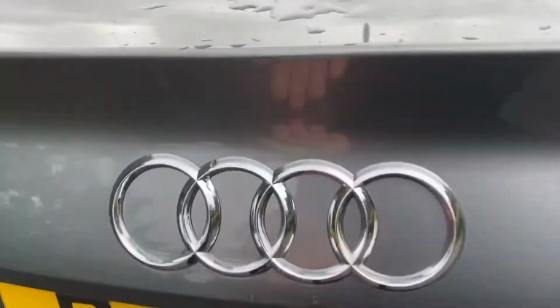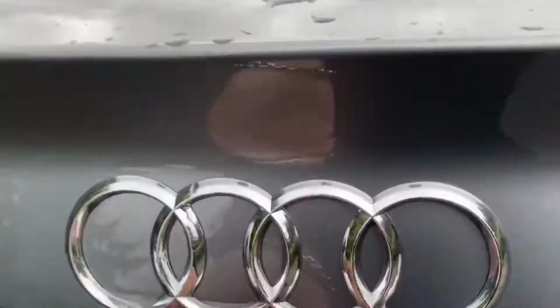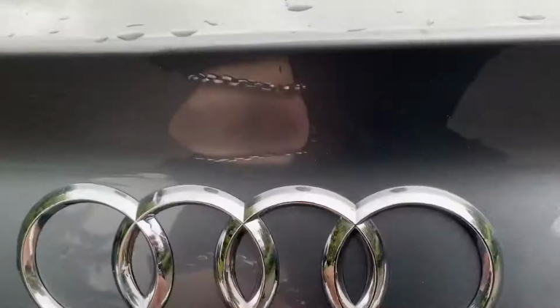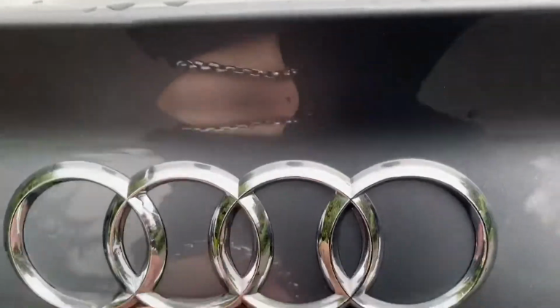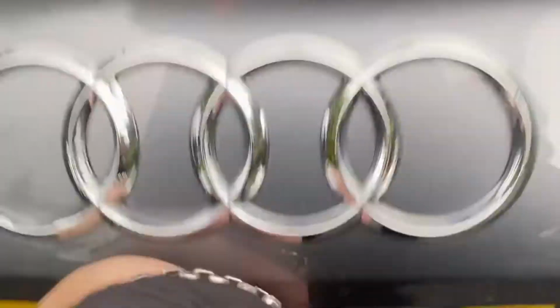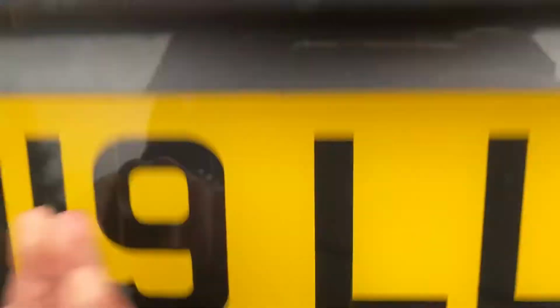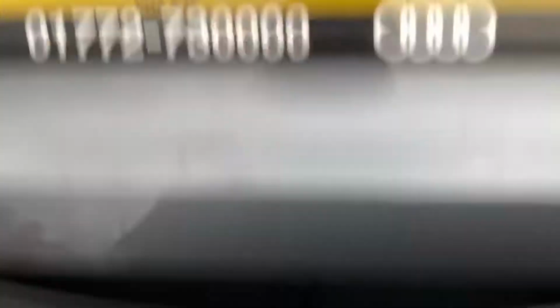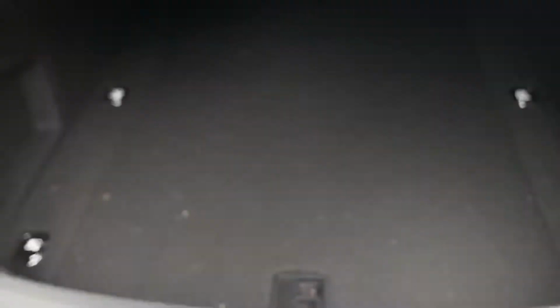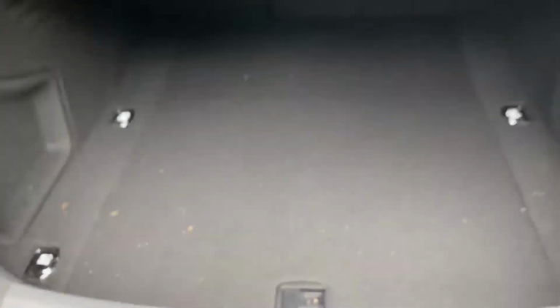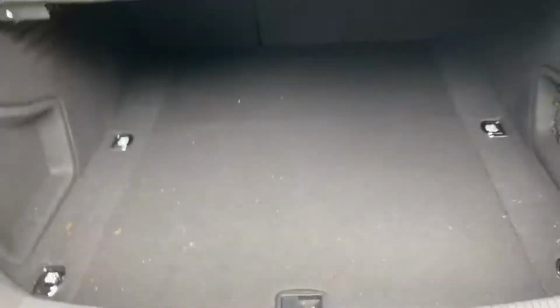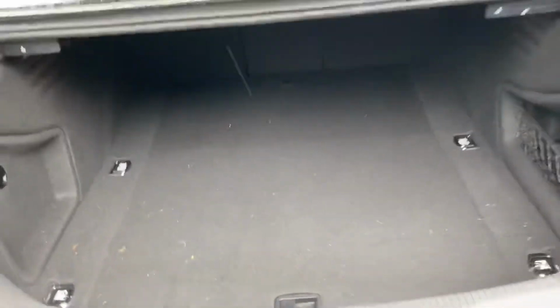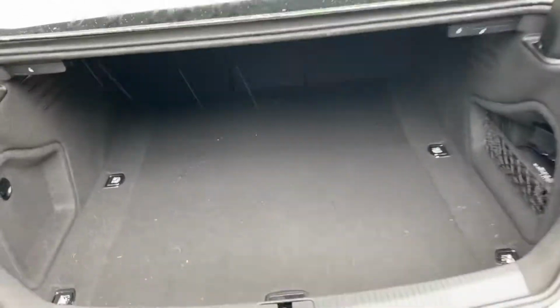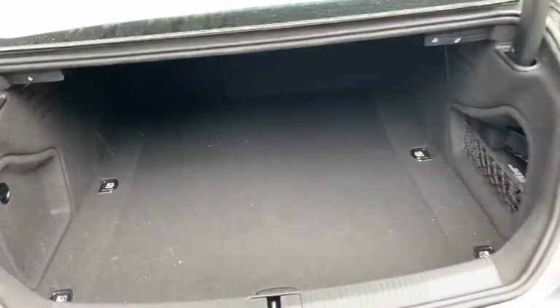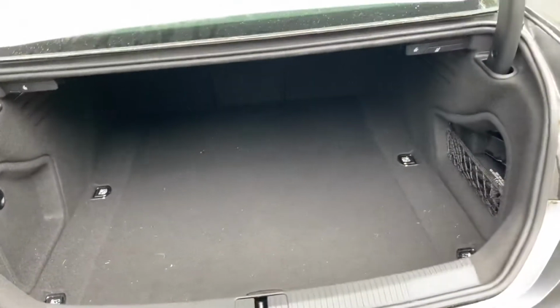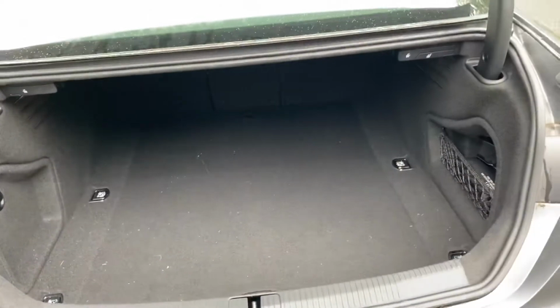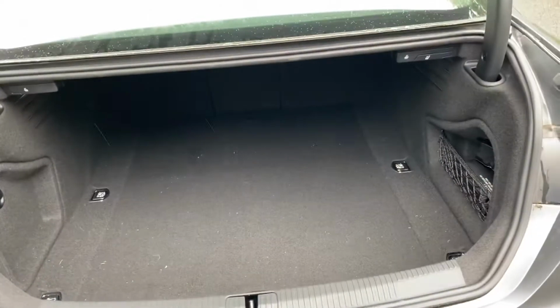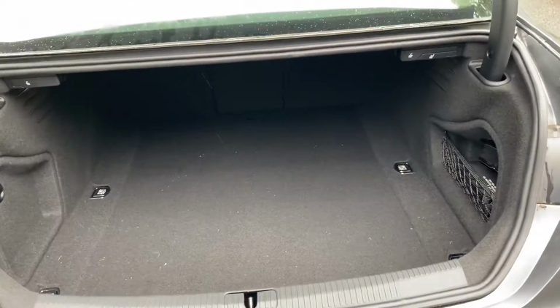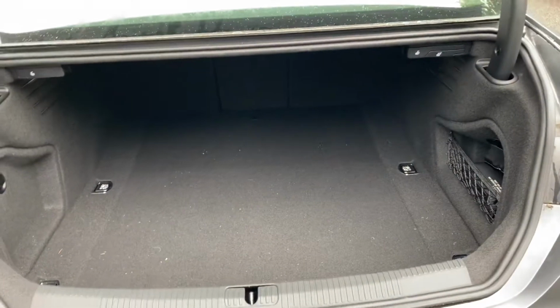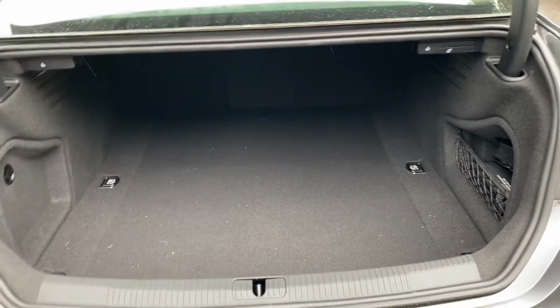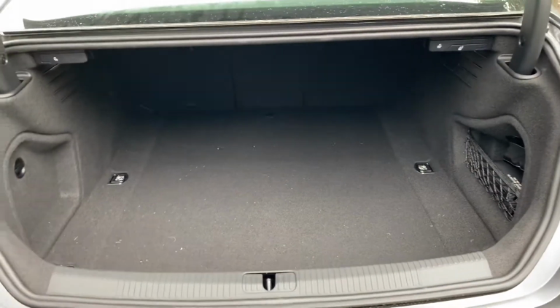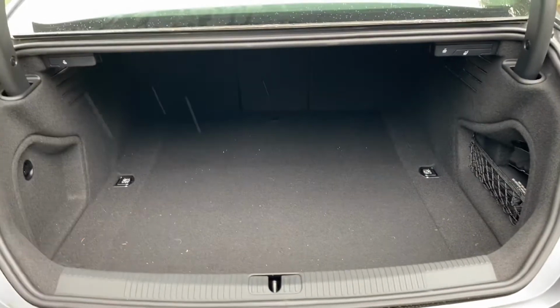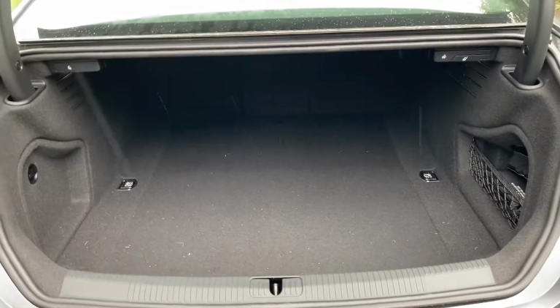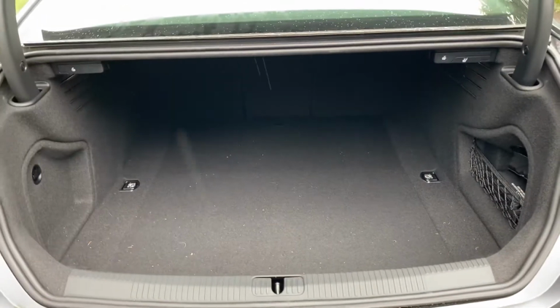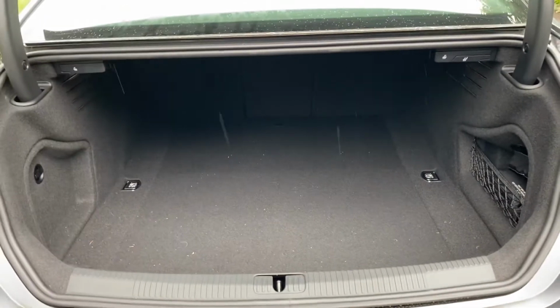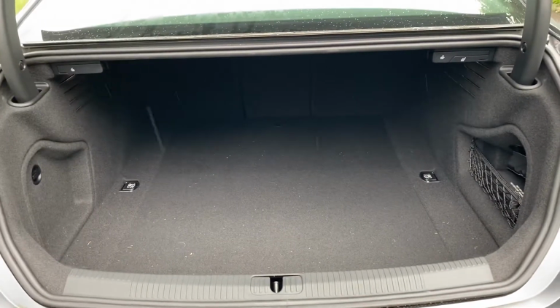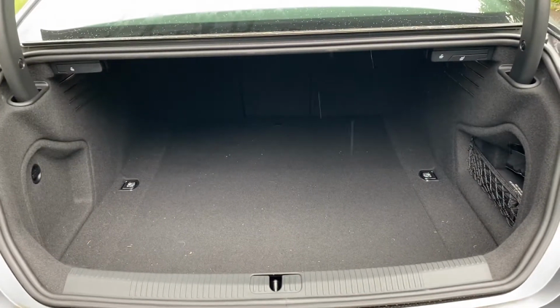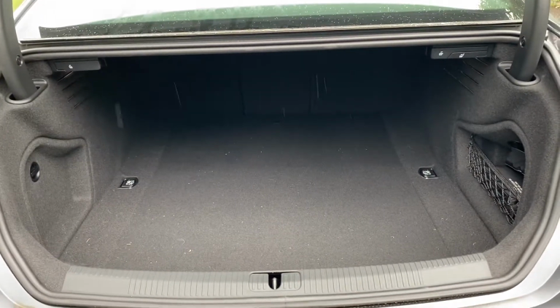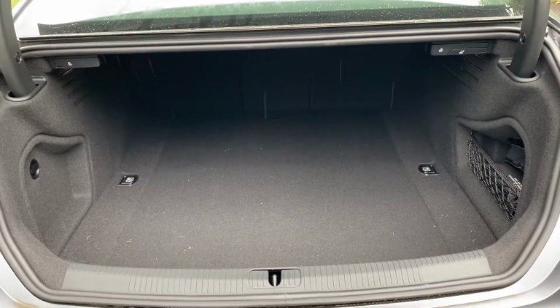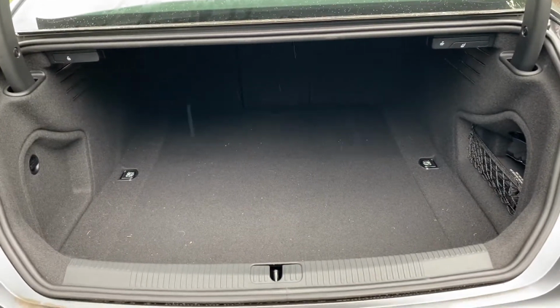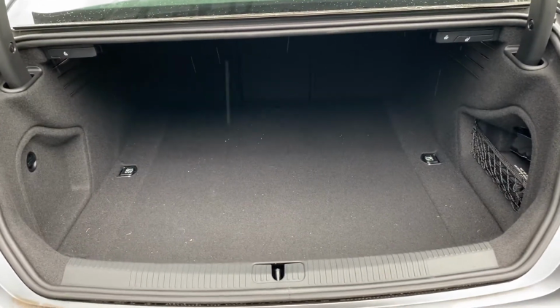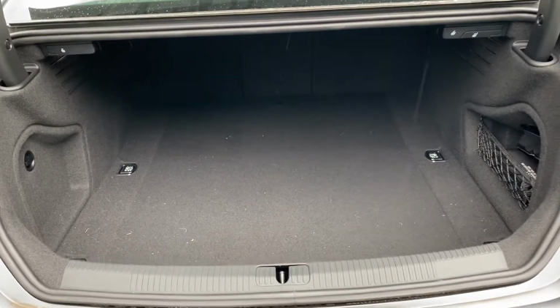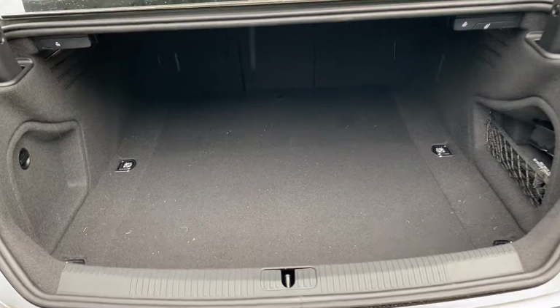As we move into the boot of this vehicle, you have 465 litres of boot space.